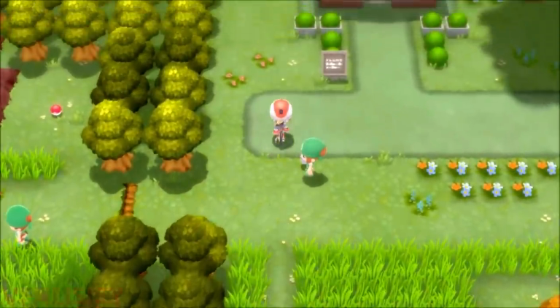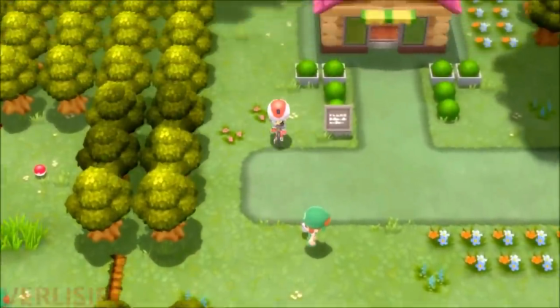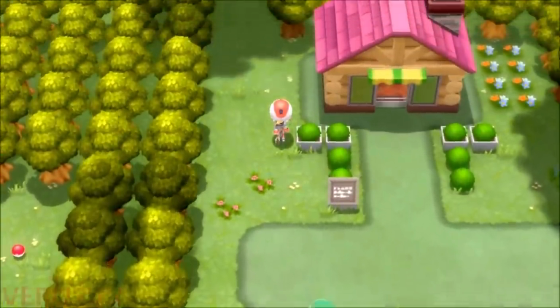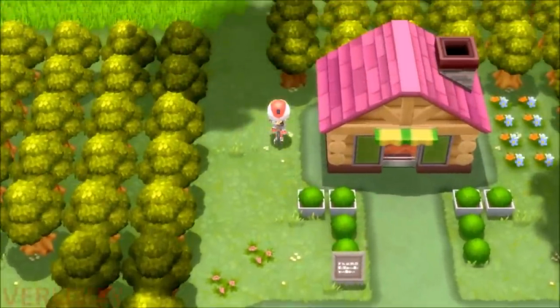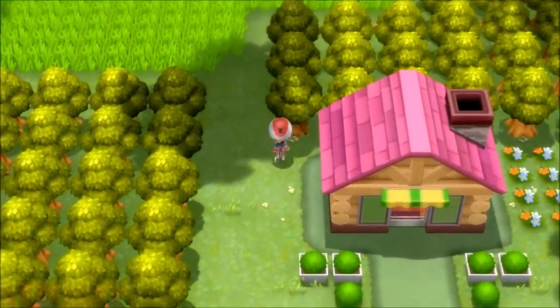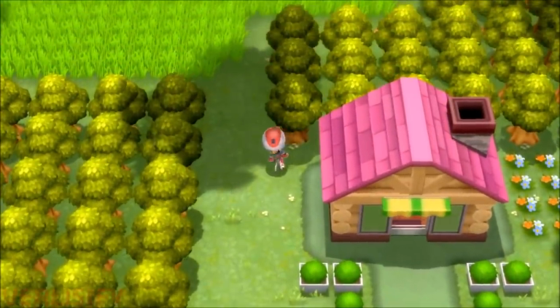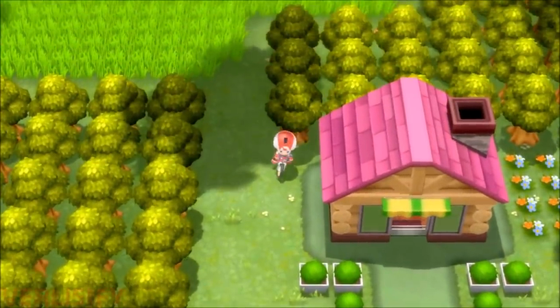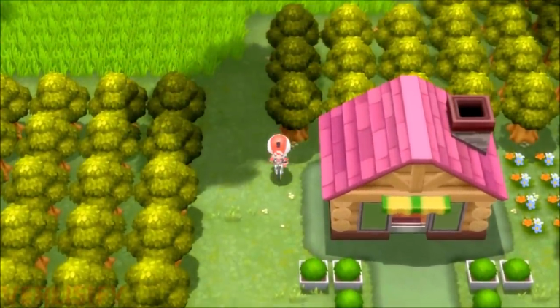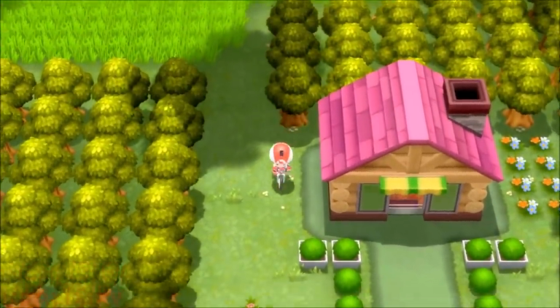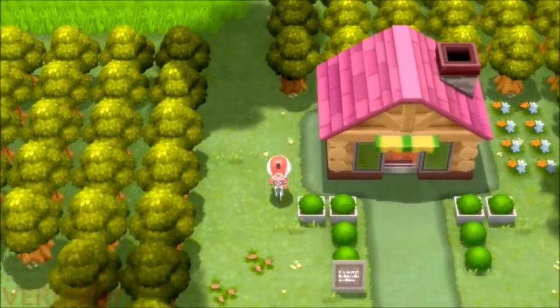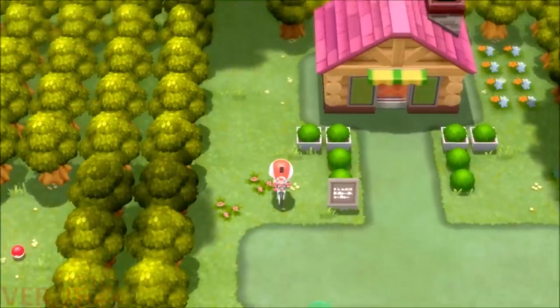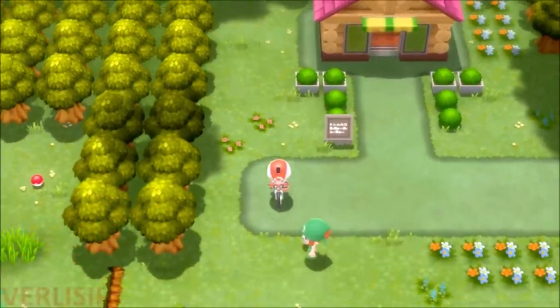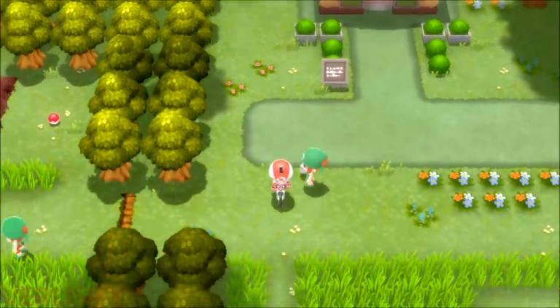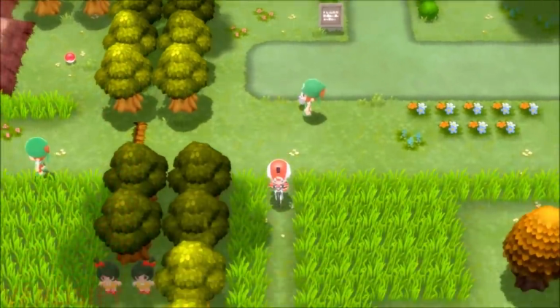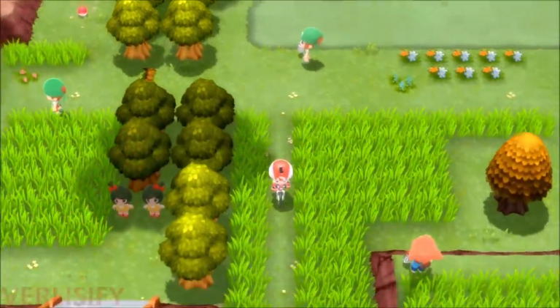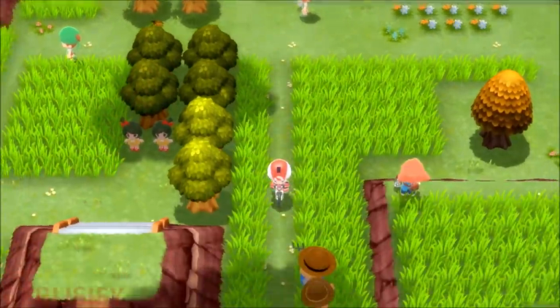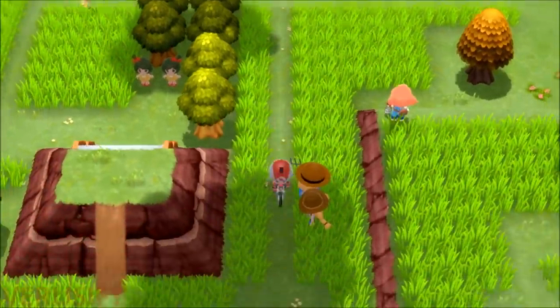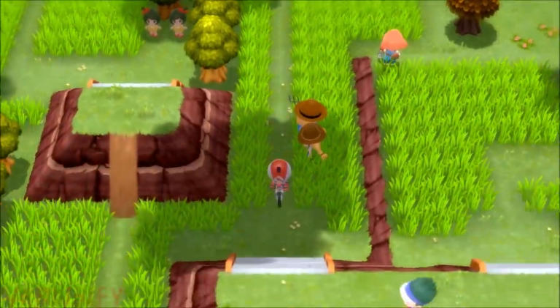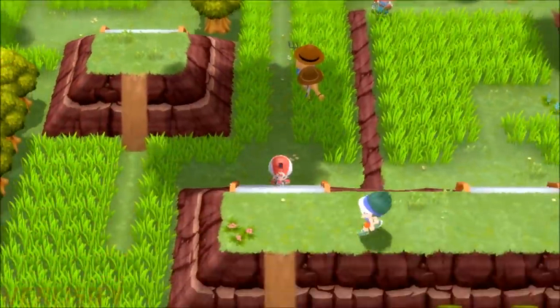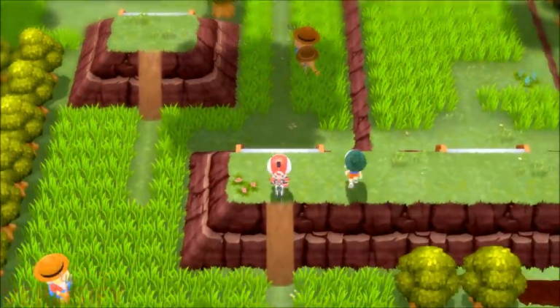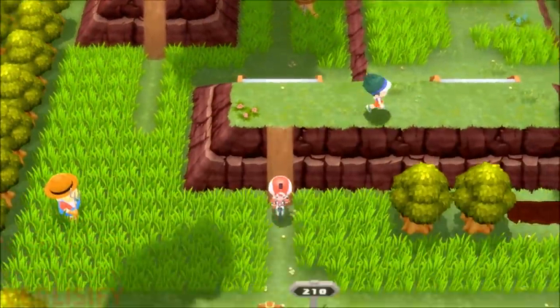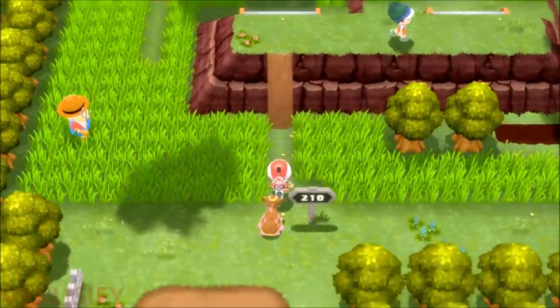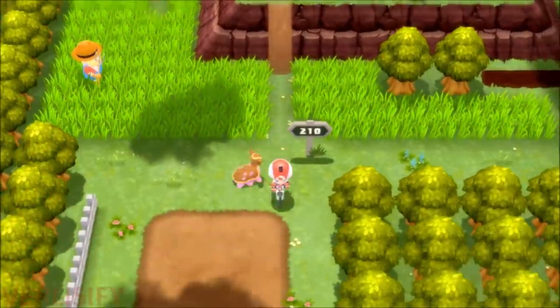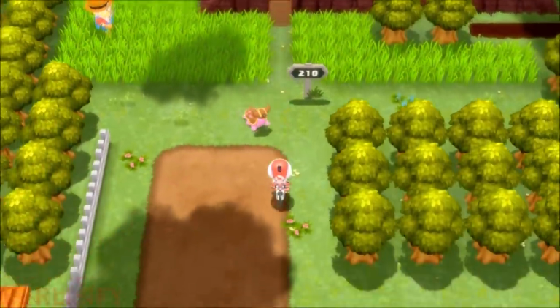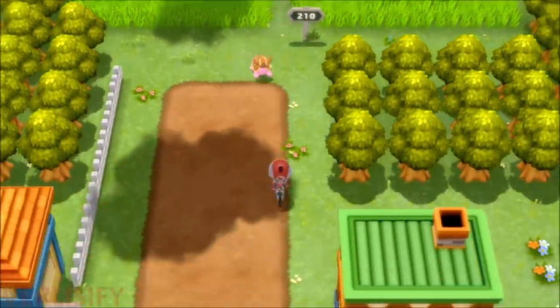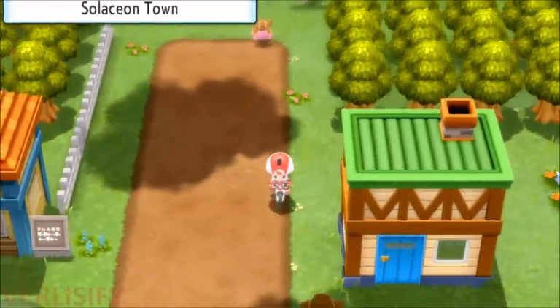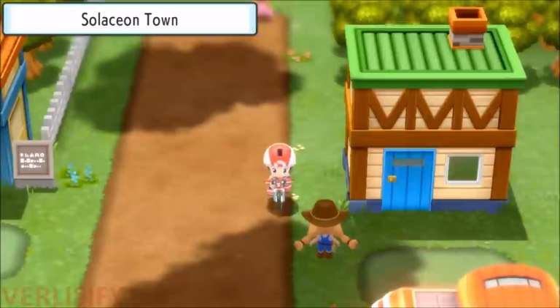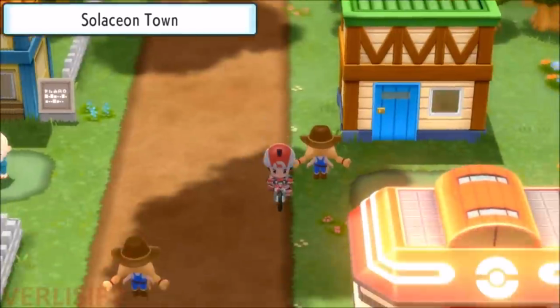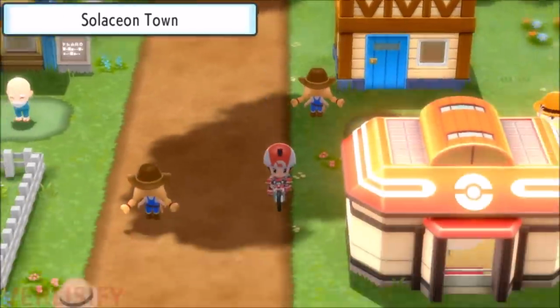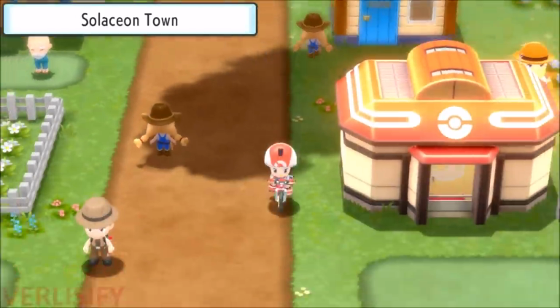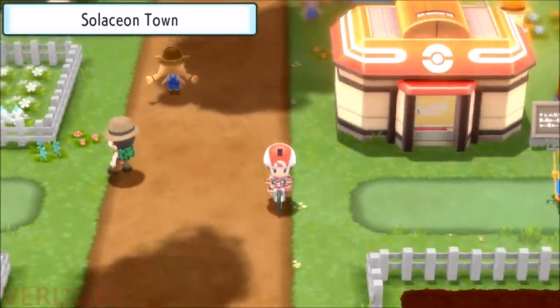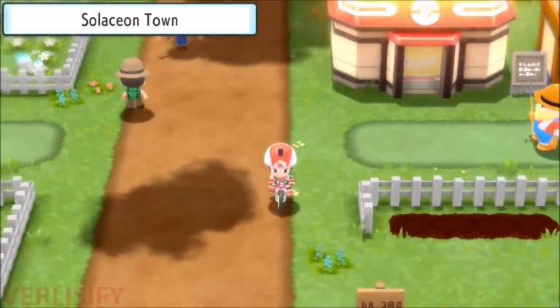Get the national dex, or complete the Sinnoh dex, get the national dex, run around the region, and eventually it'll just hatch. It's an egg — there's nothing crazy about it.